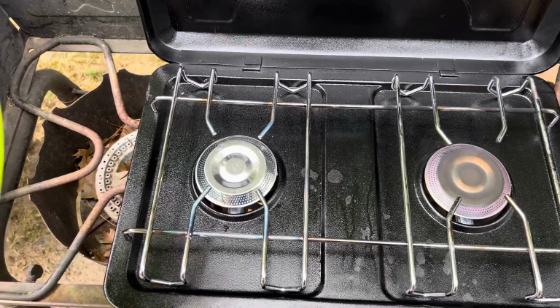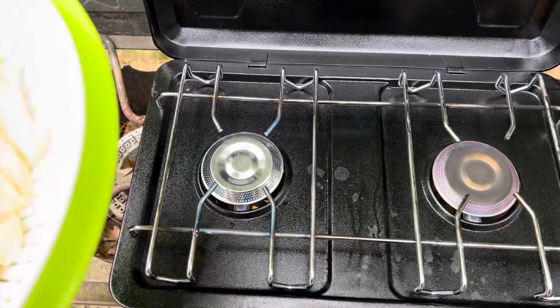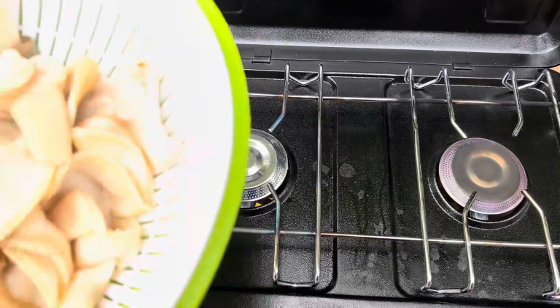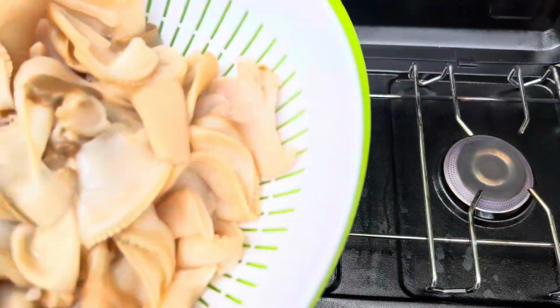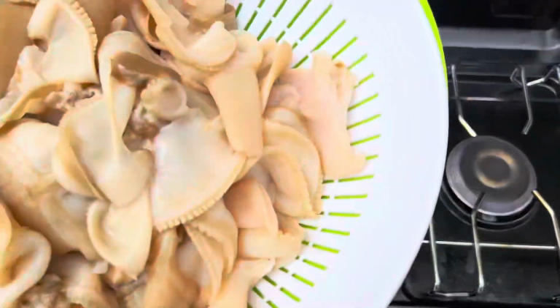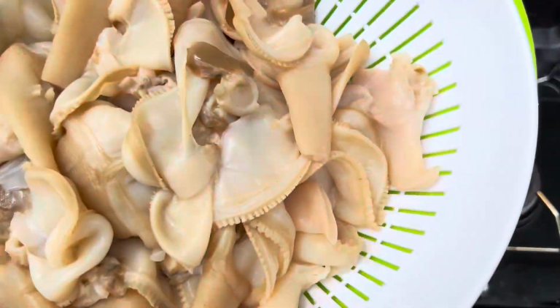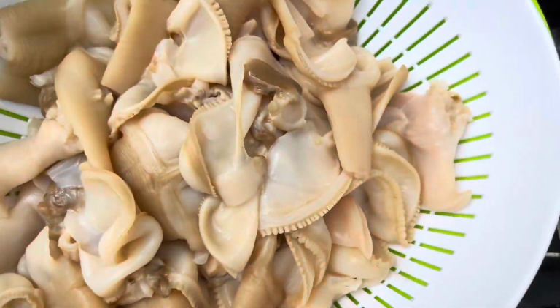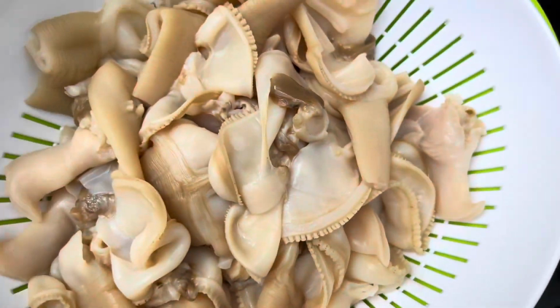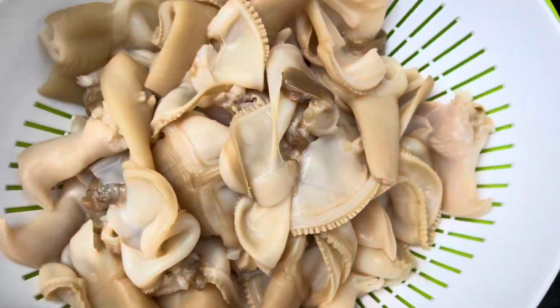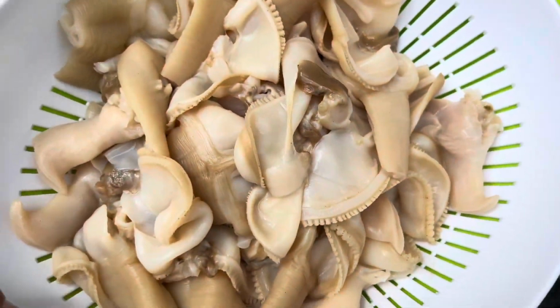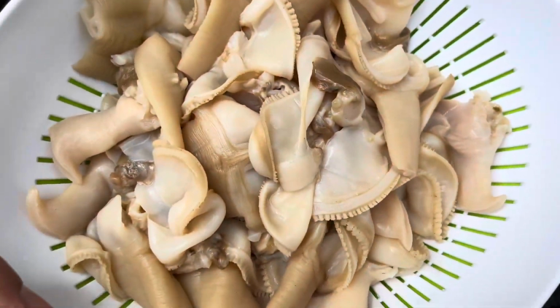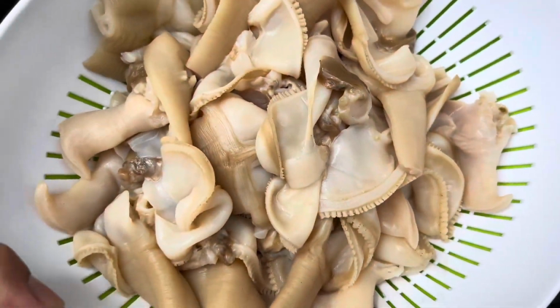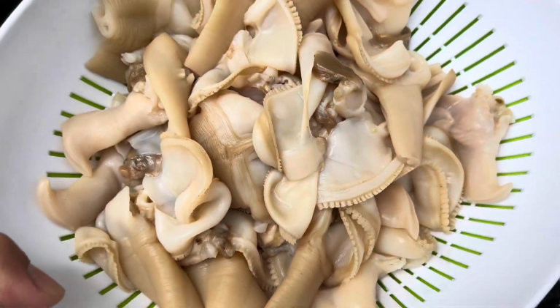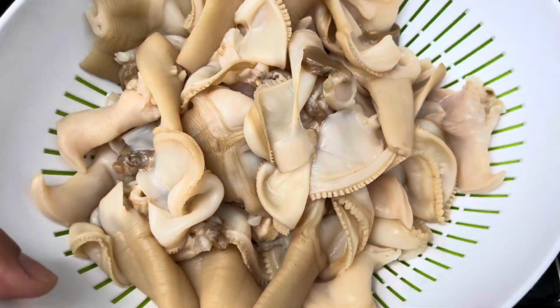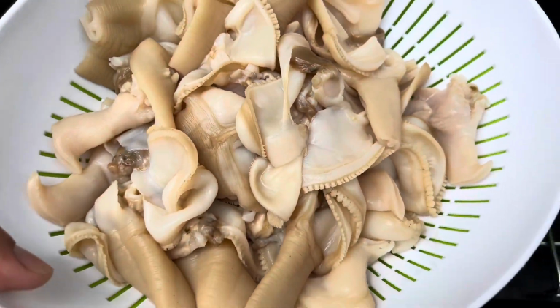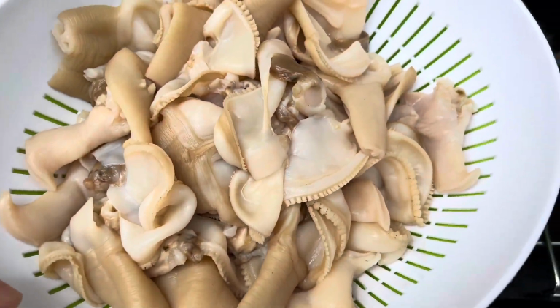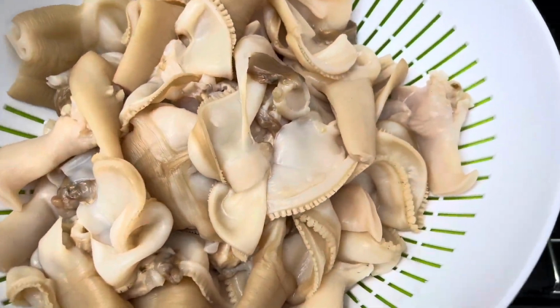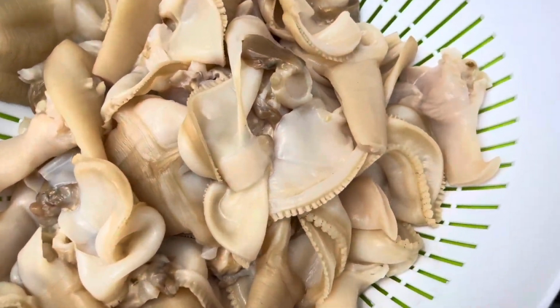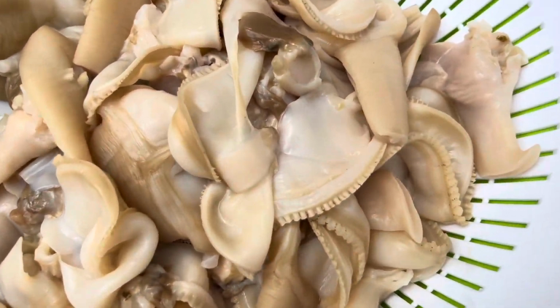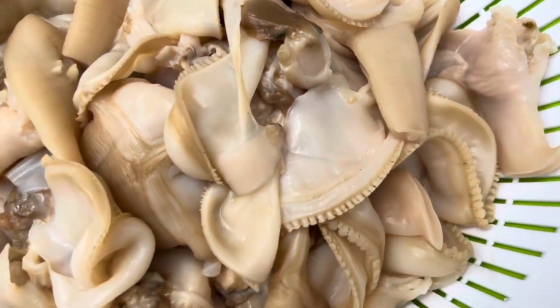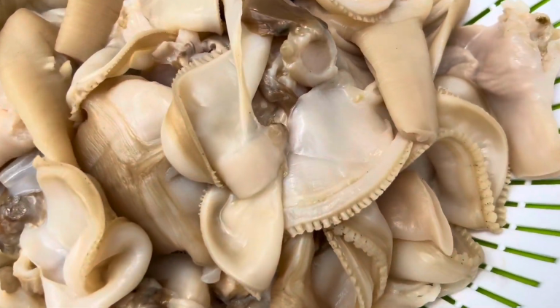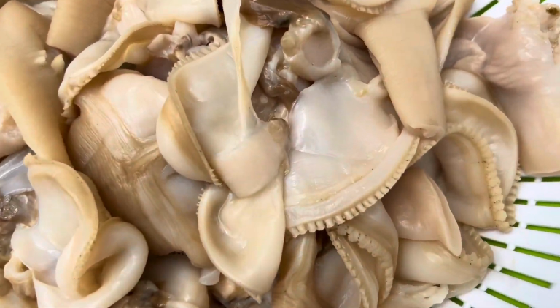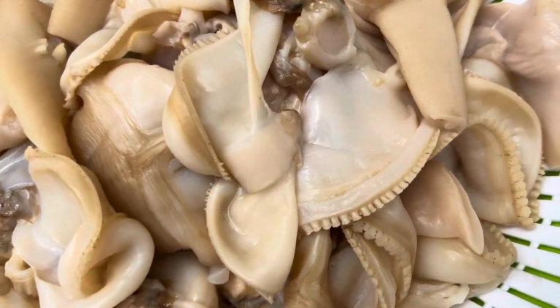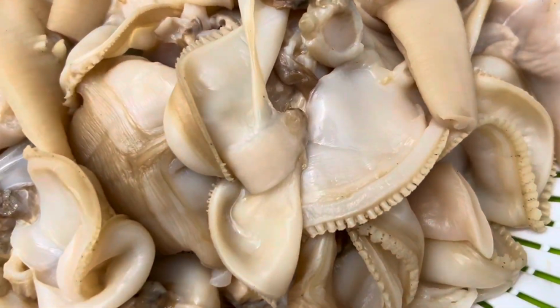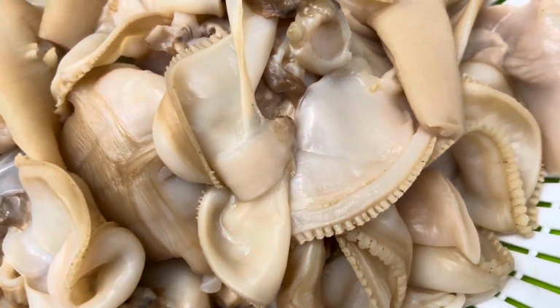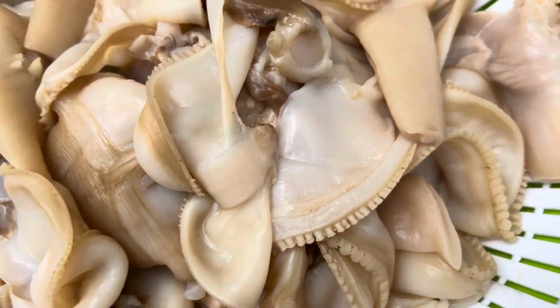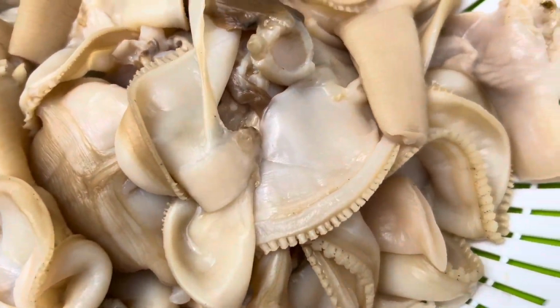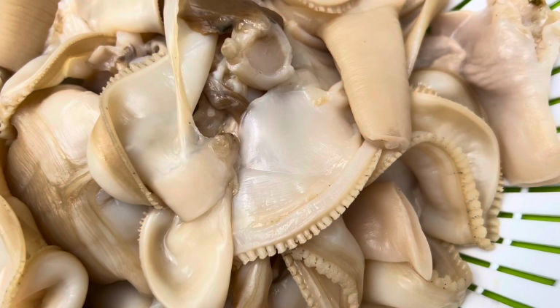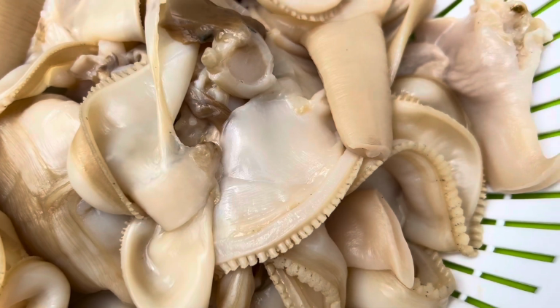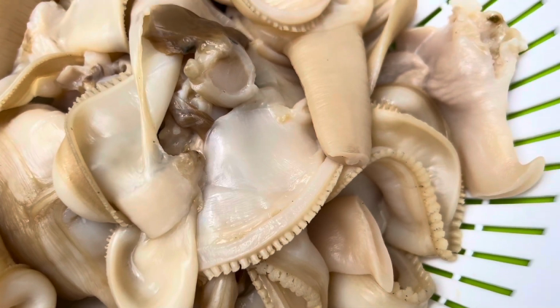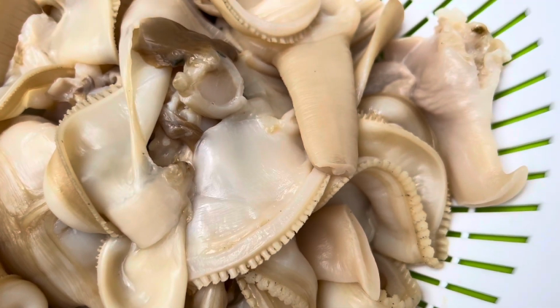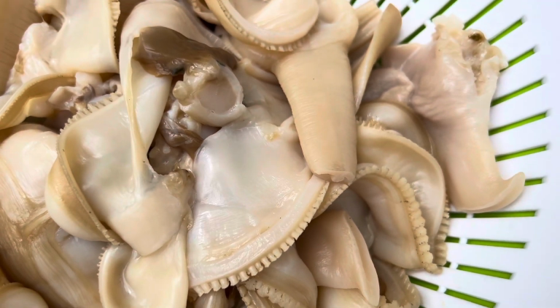Here's the finished product, guys. Look at all that meat. Oh my goodness, that looks so good.